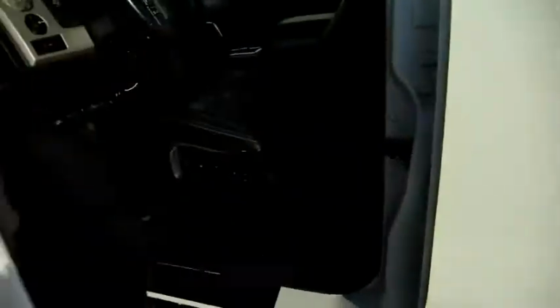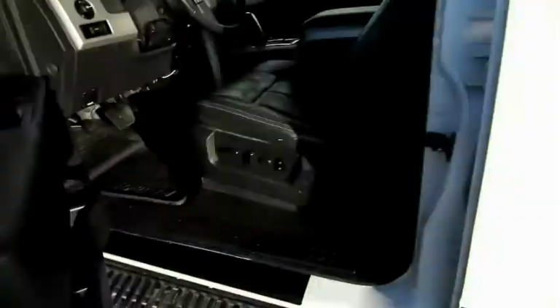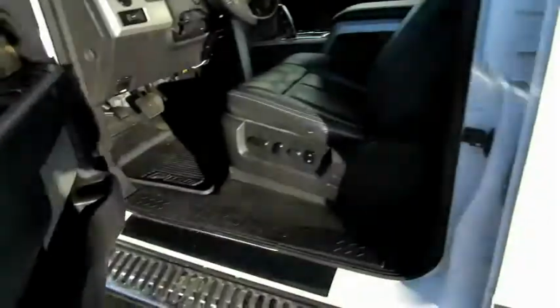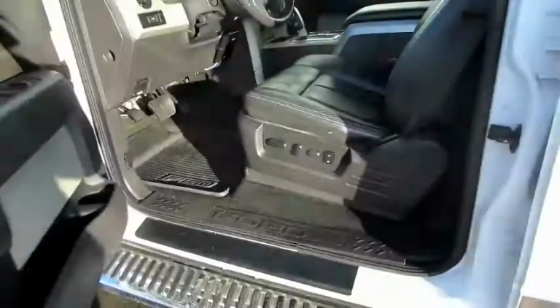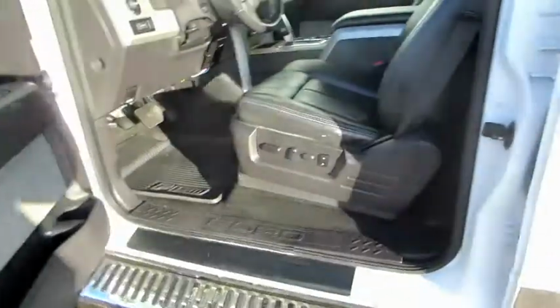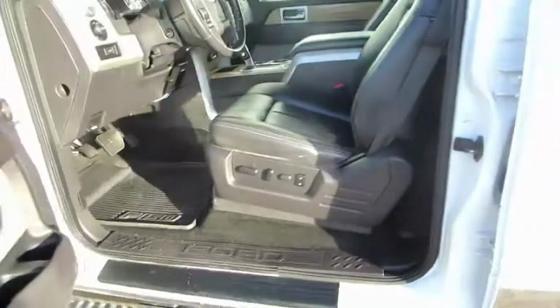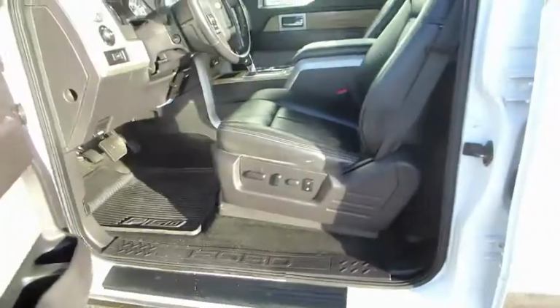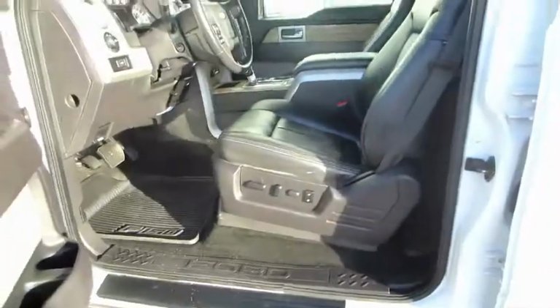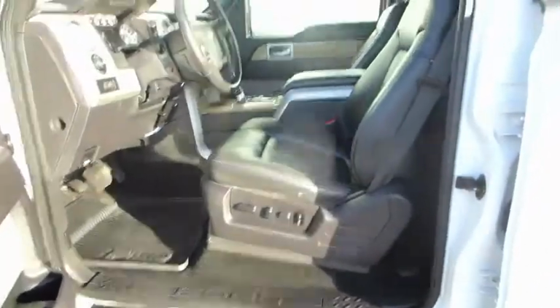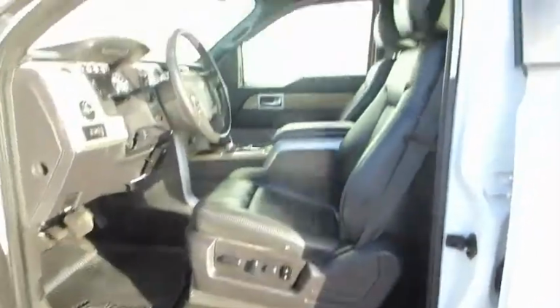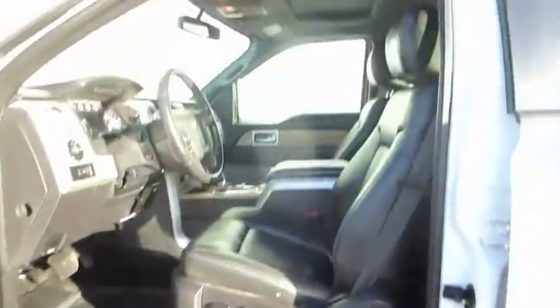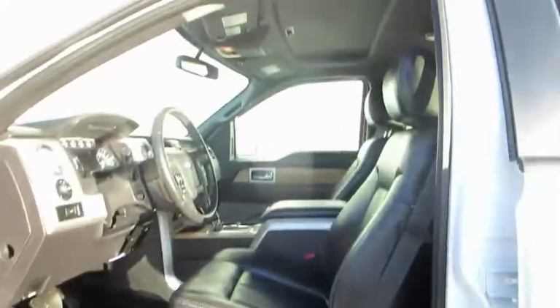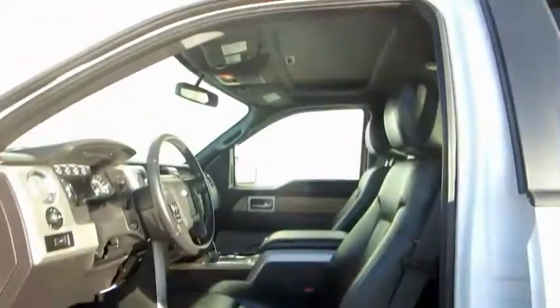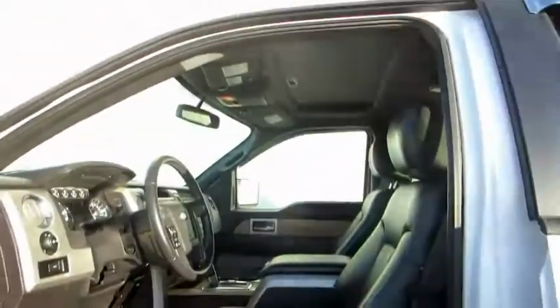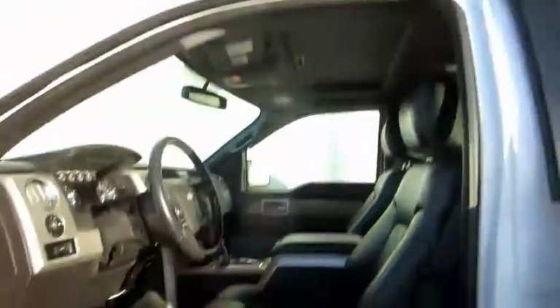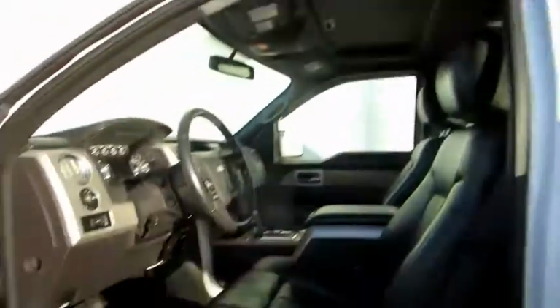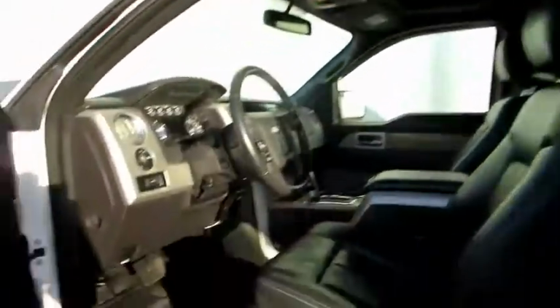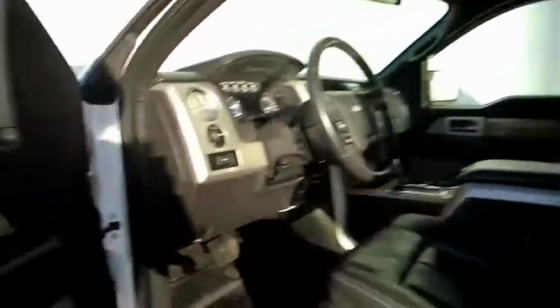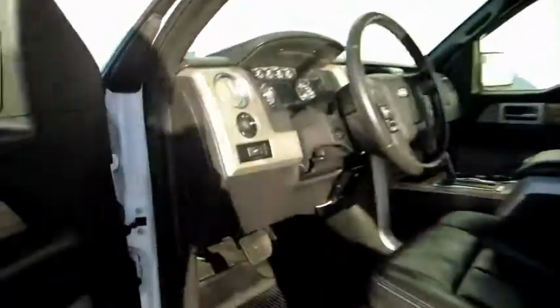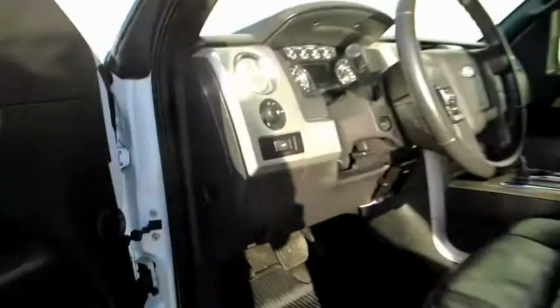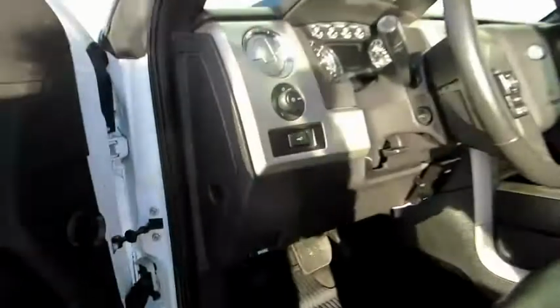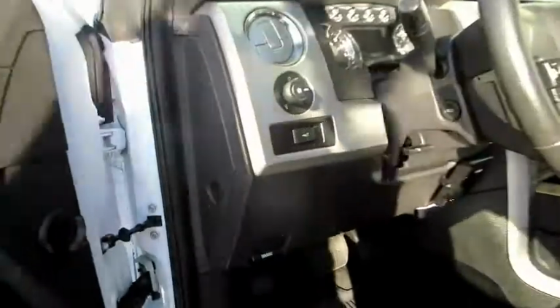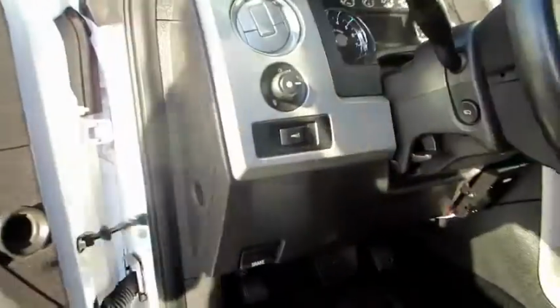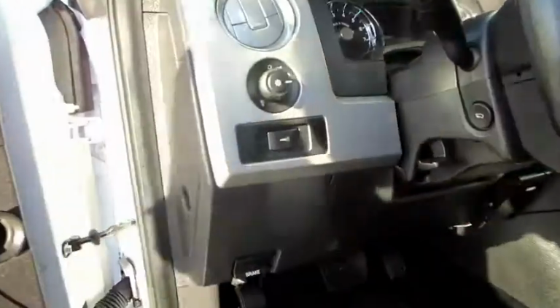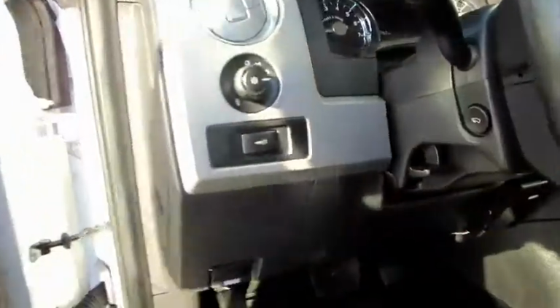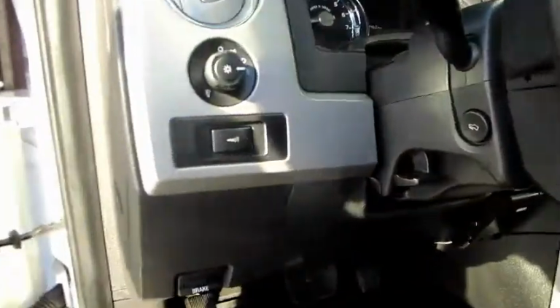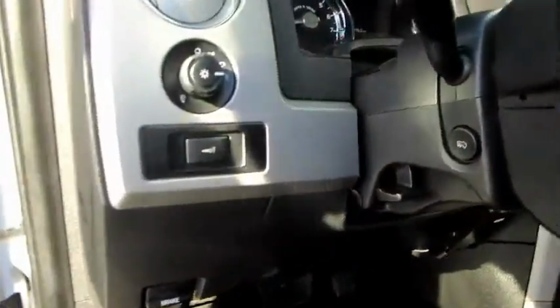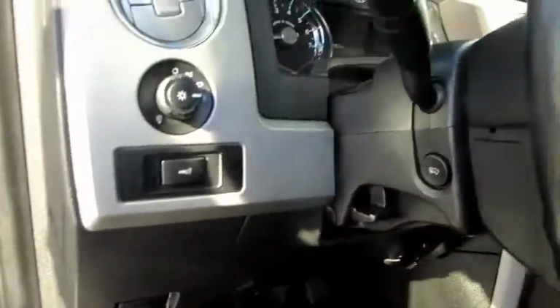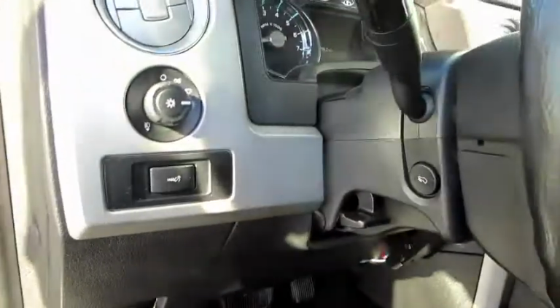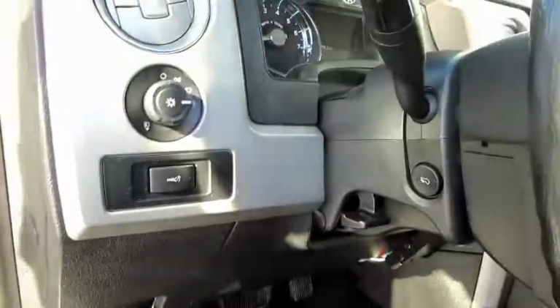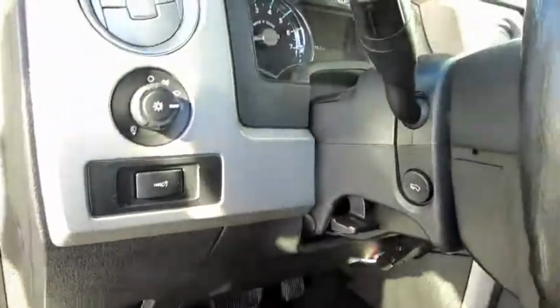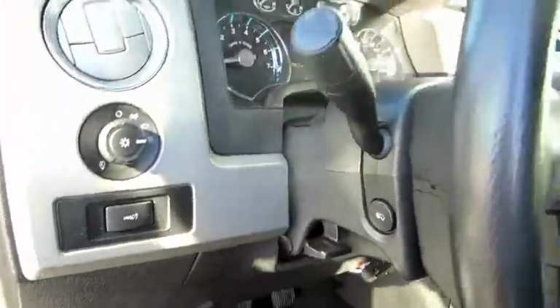You can see the interior is primarily black leather with some two-tone. It's got some wood grain accents — it's very attractive.